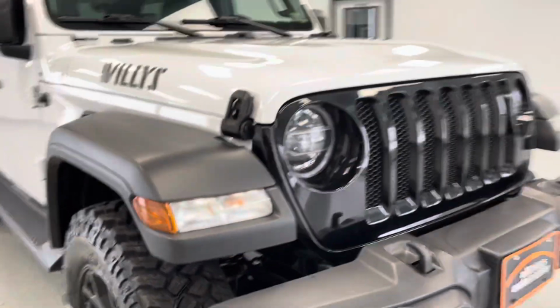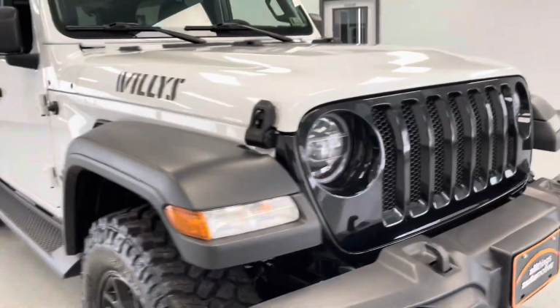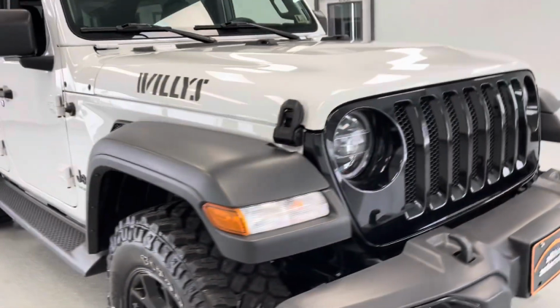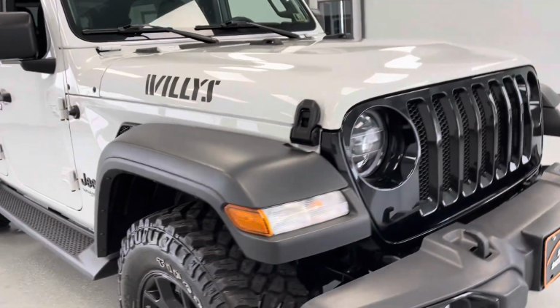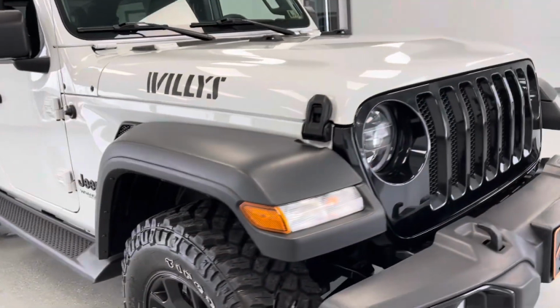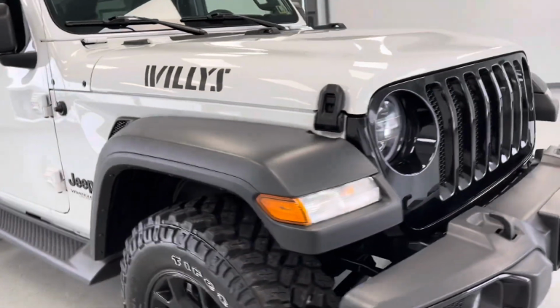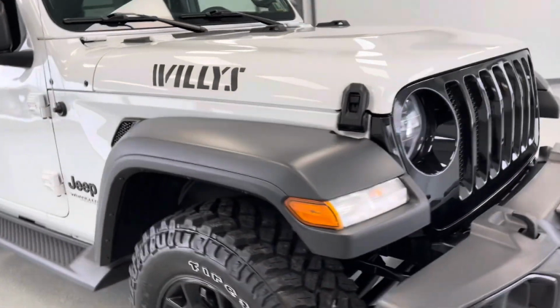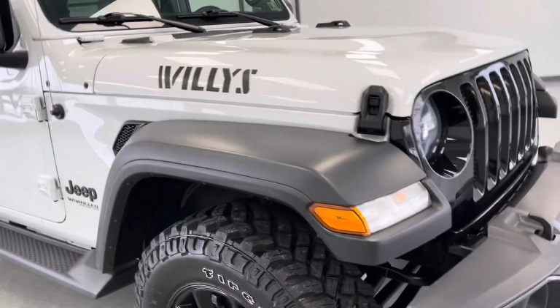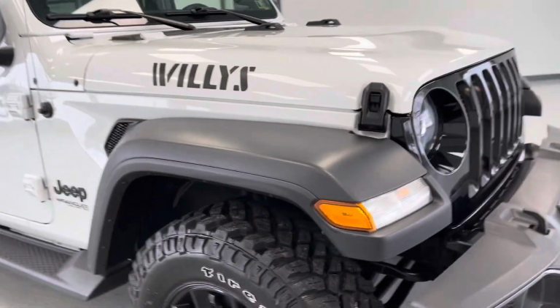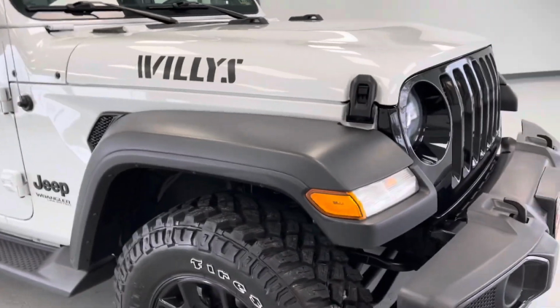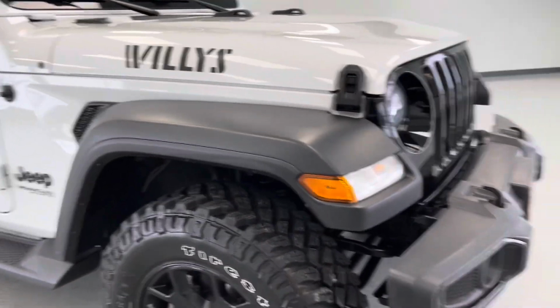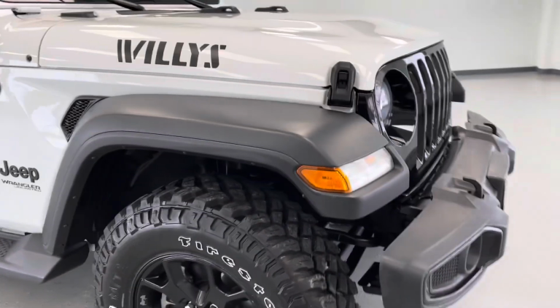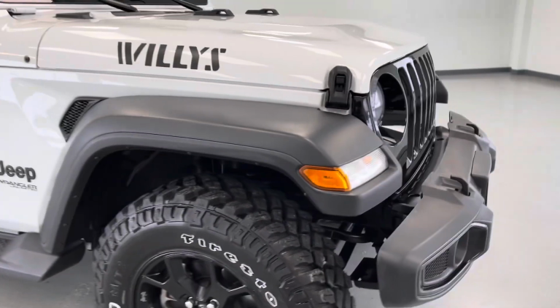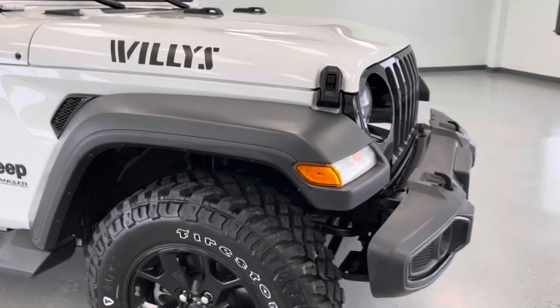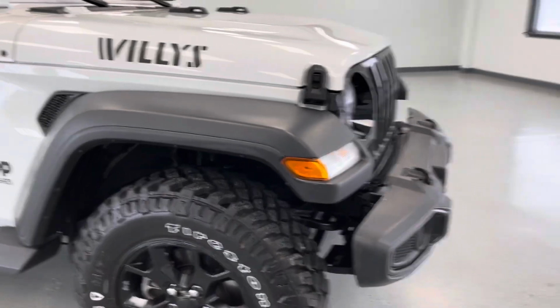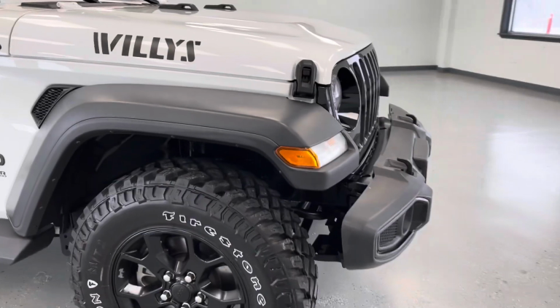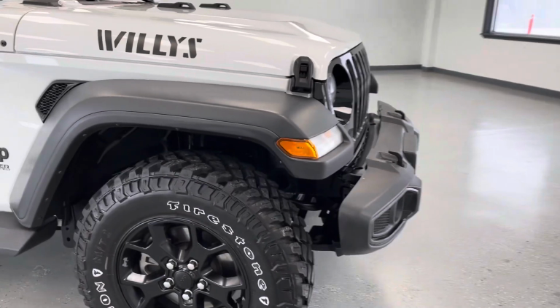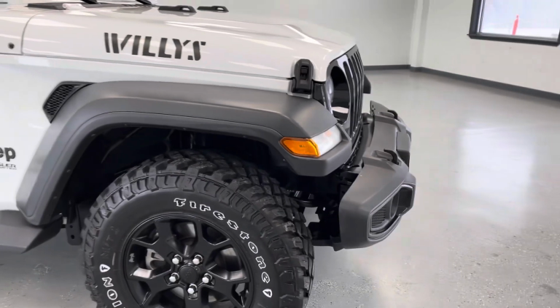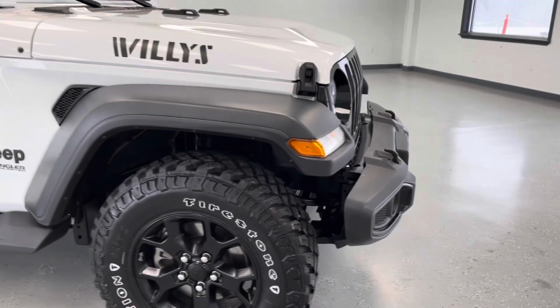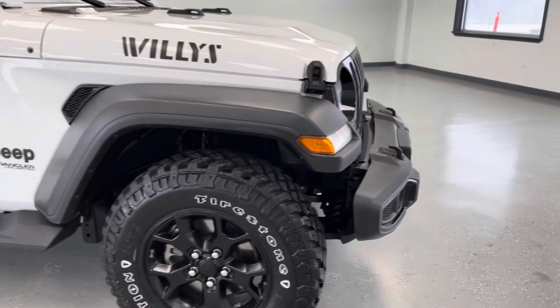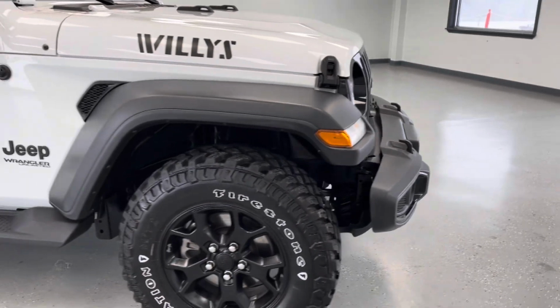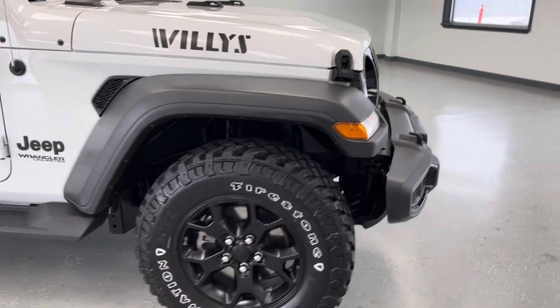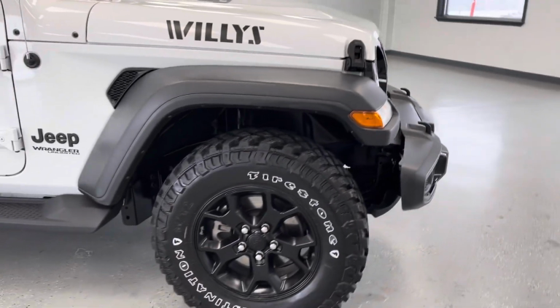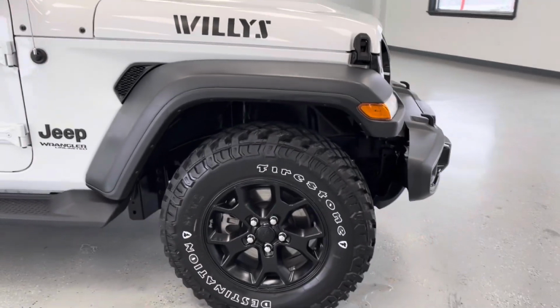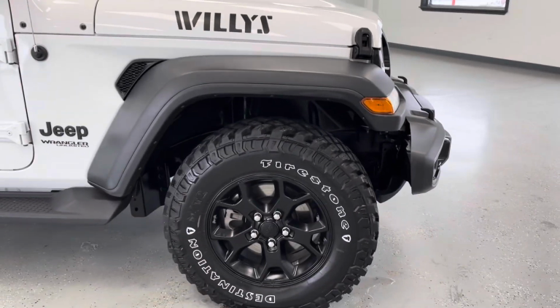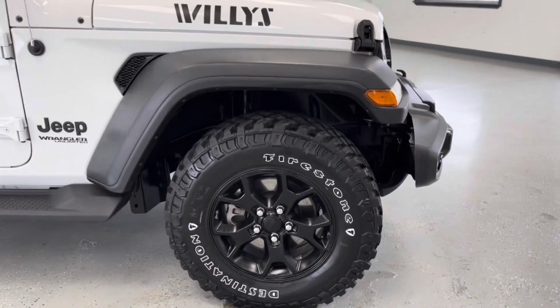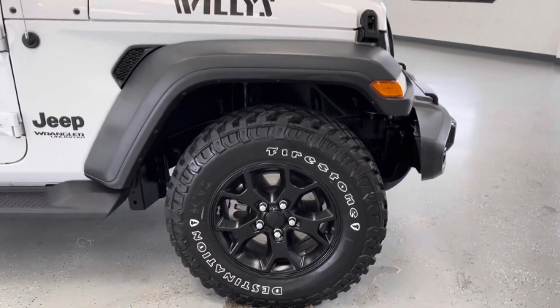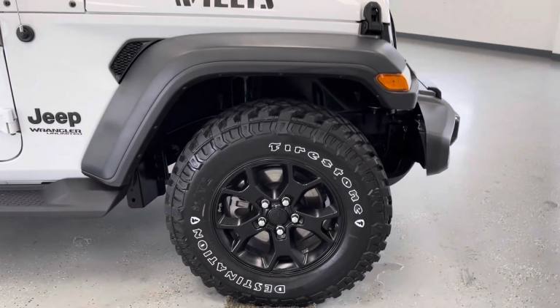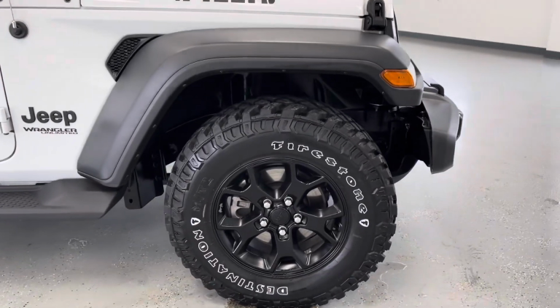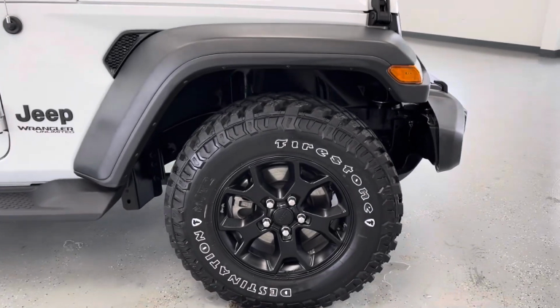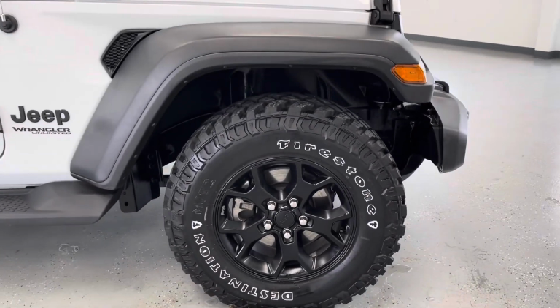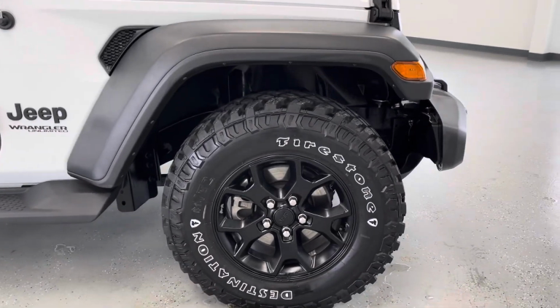Those fog lights will help you out in inclement weather, and speaking of inclement weather, we'll come along here to the side and take a look at your tires and wheels.